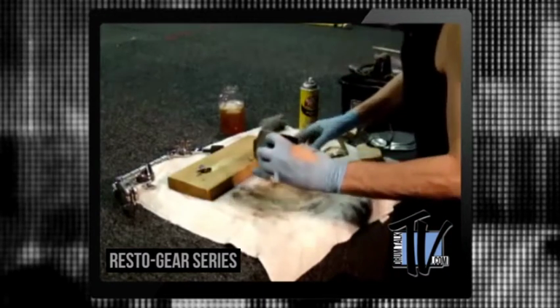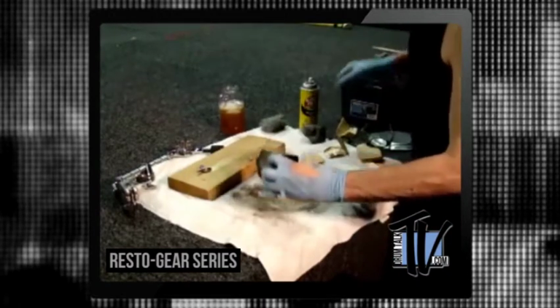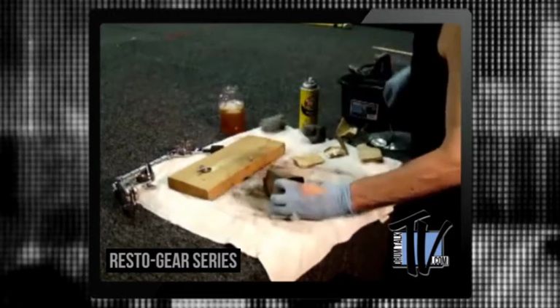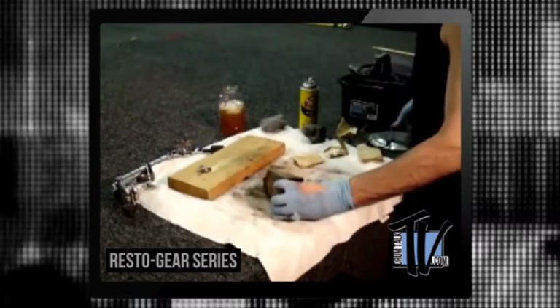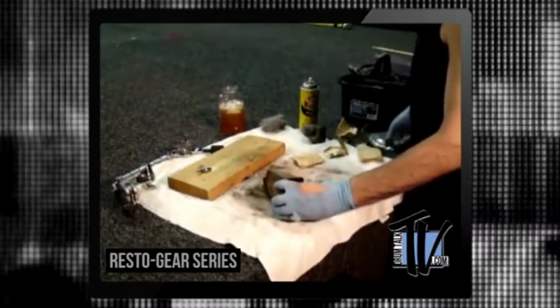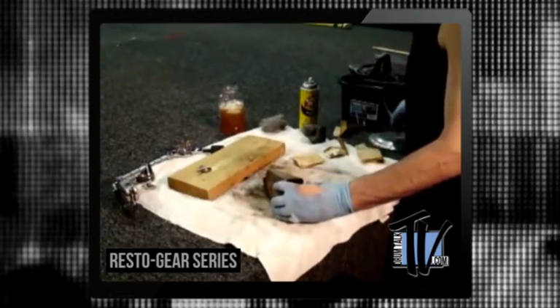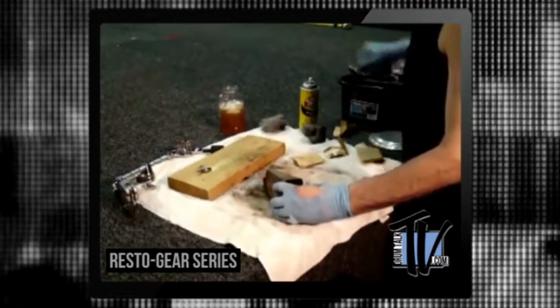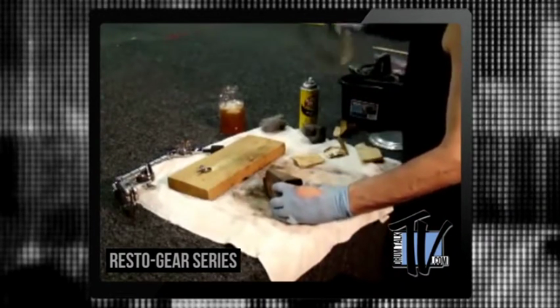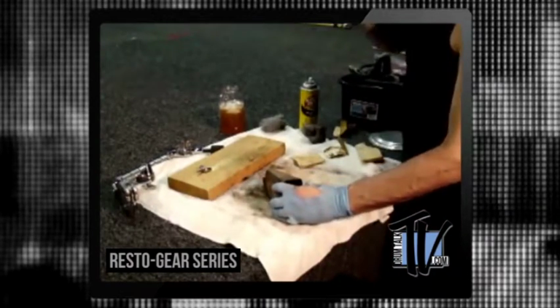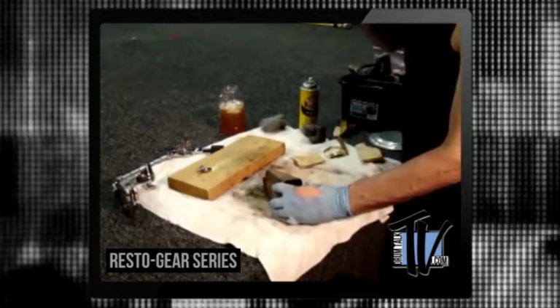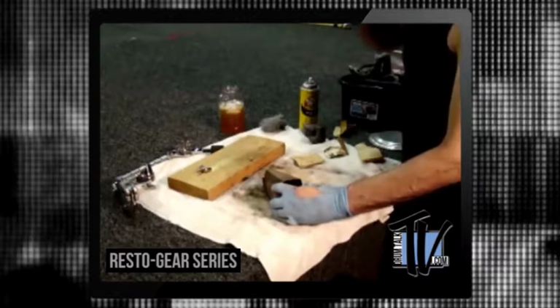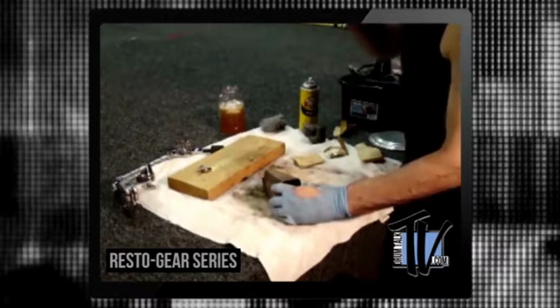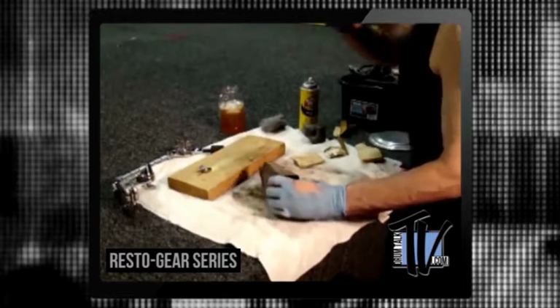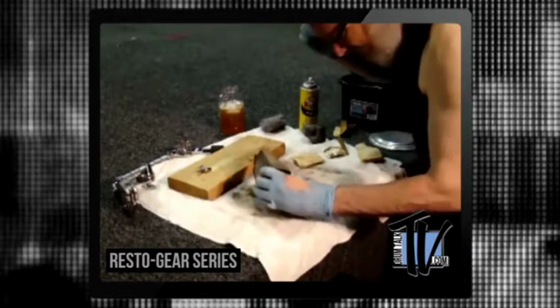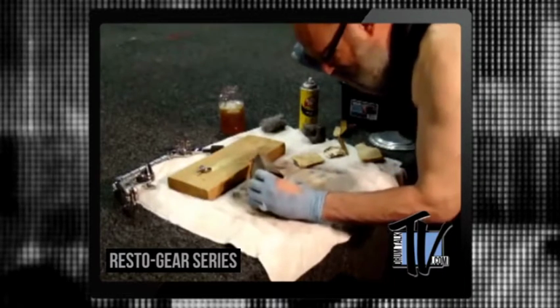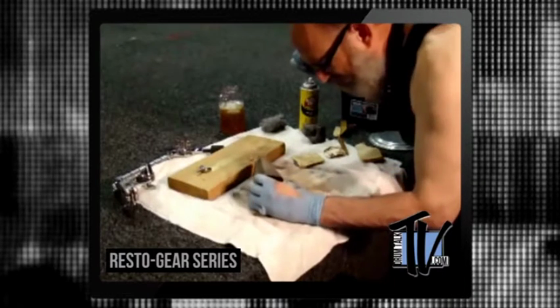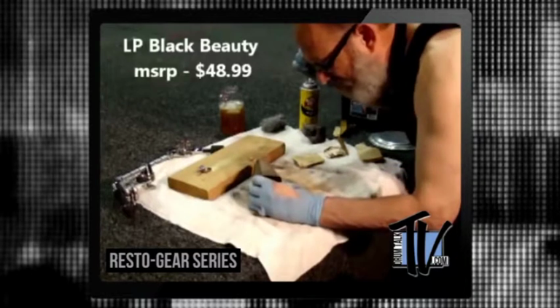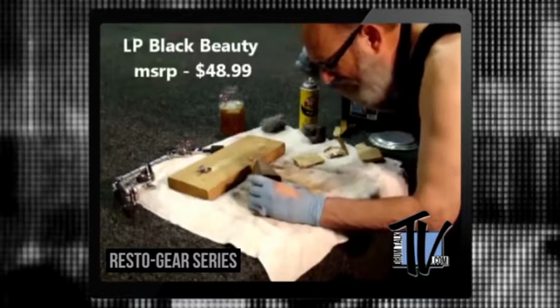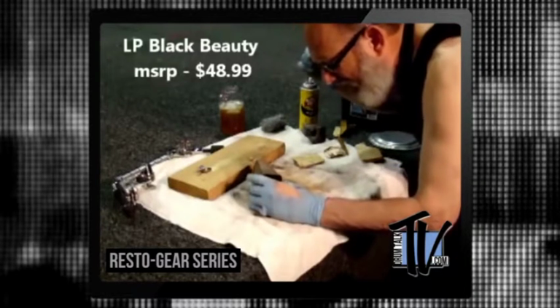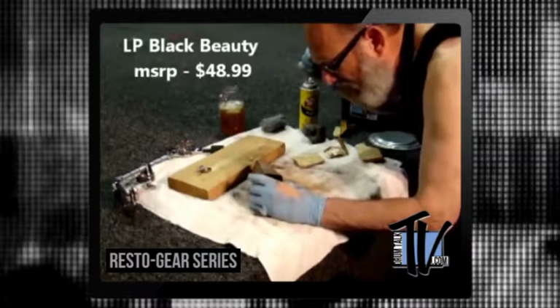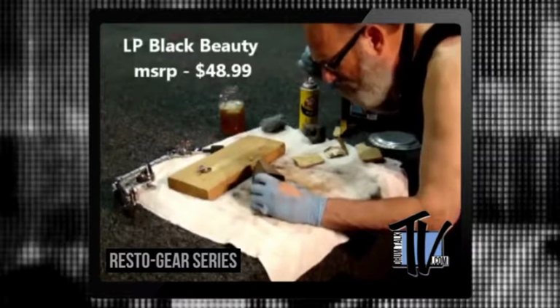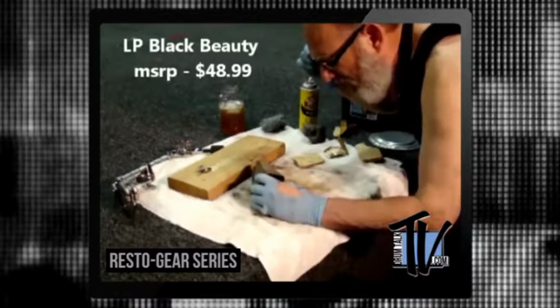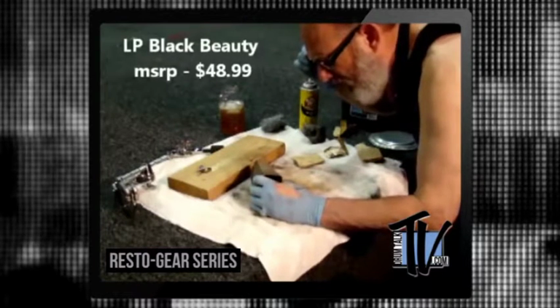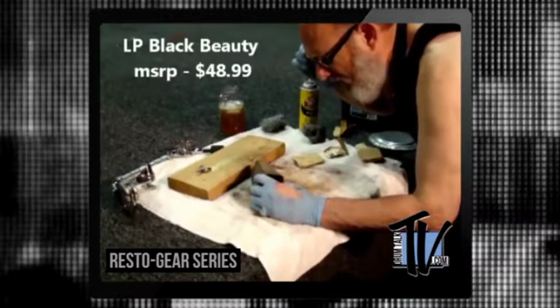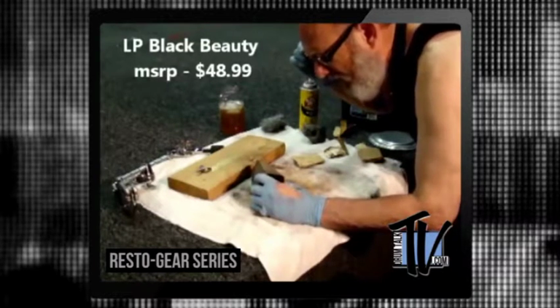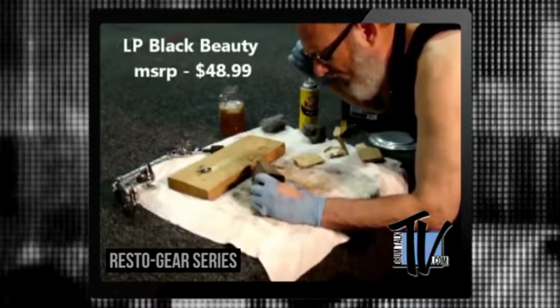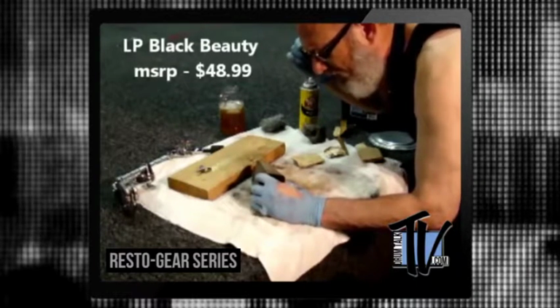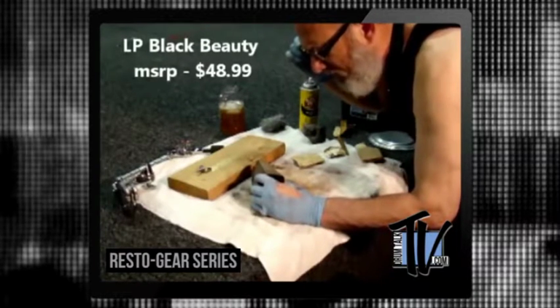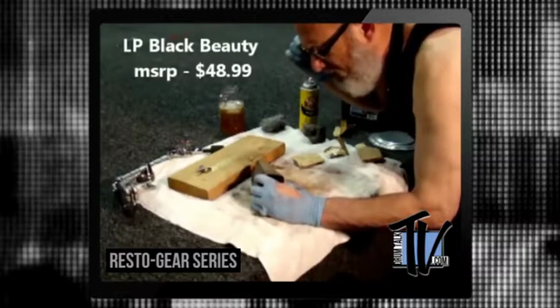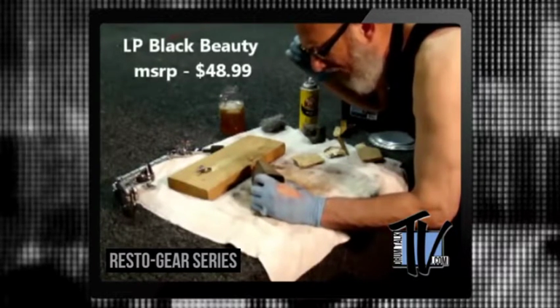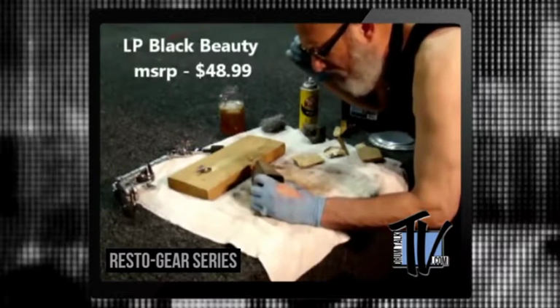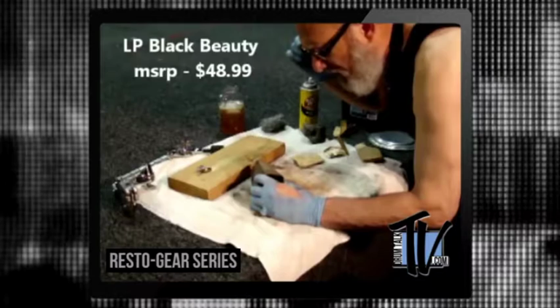Oh, there's something right there. It says LP. There it is — Black Beauty.